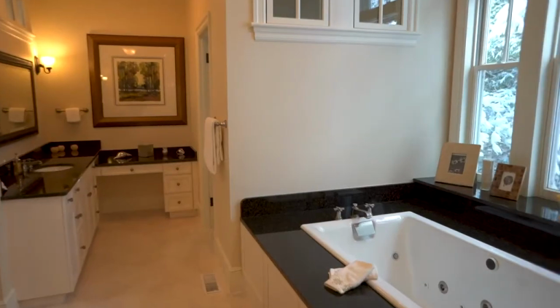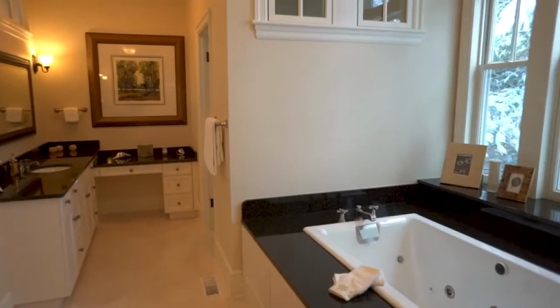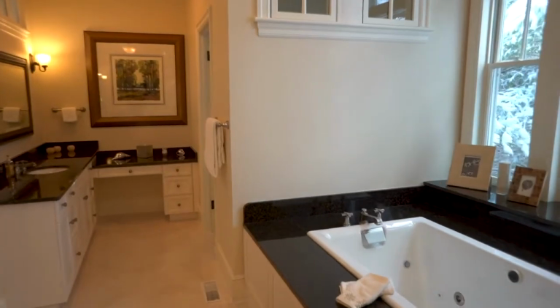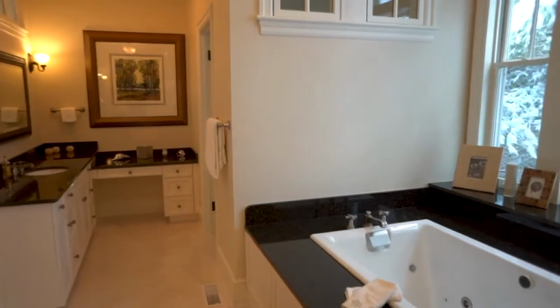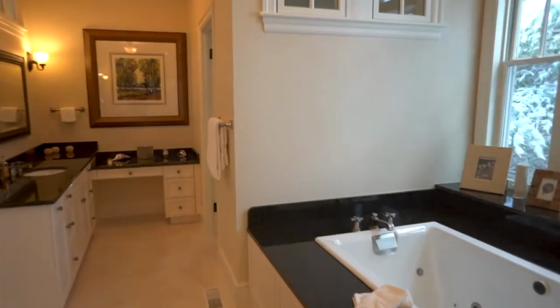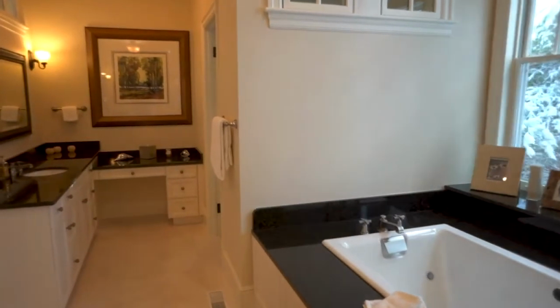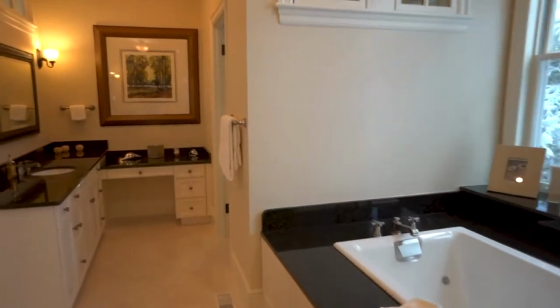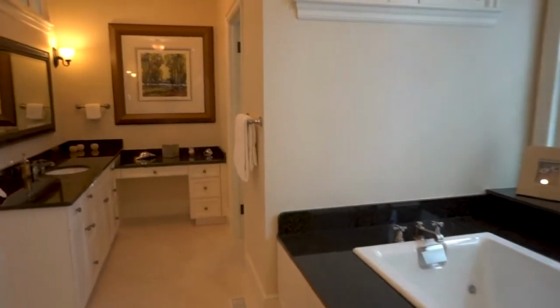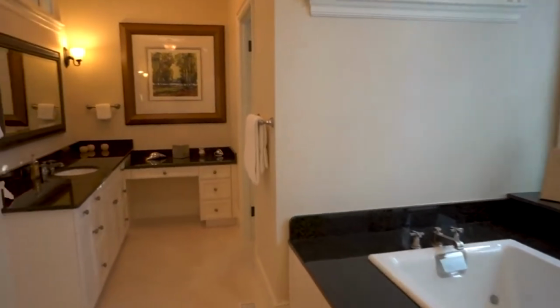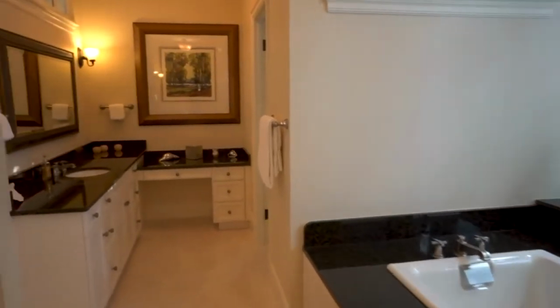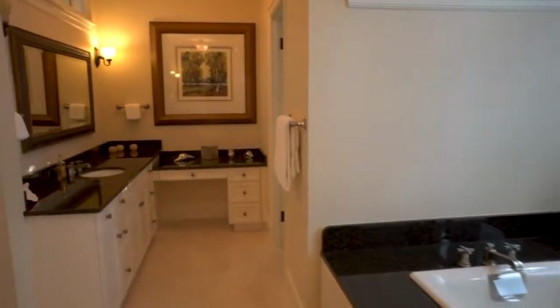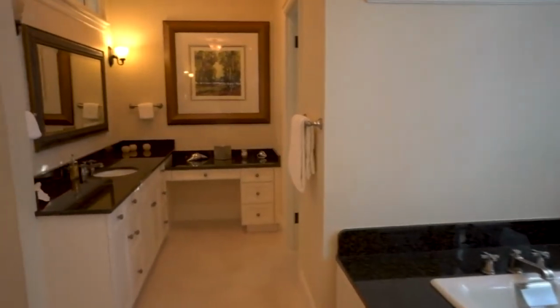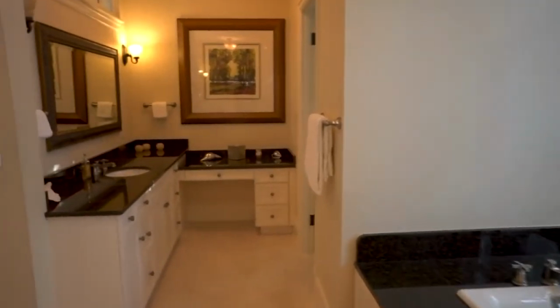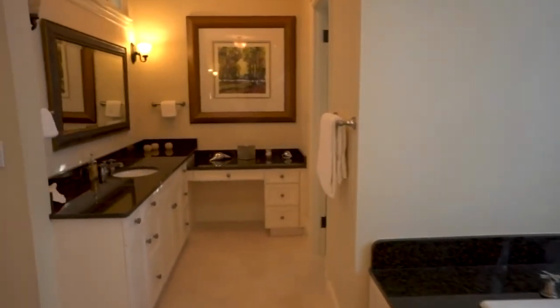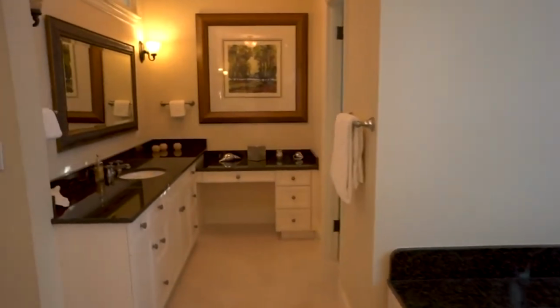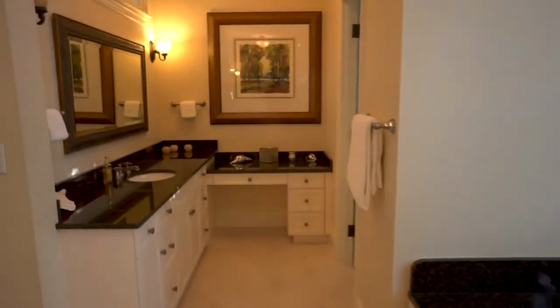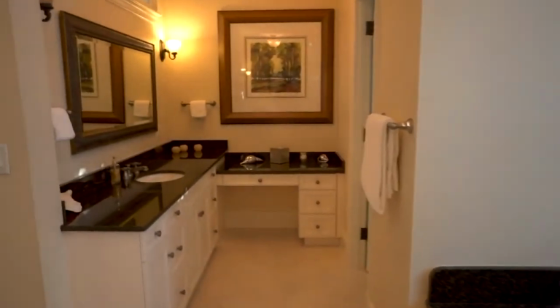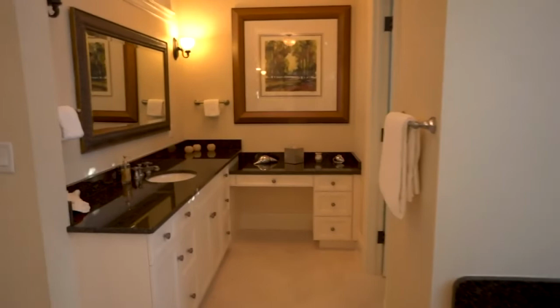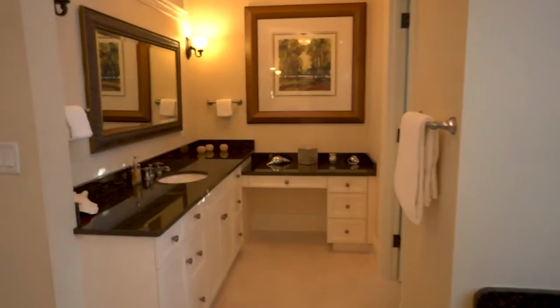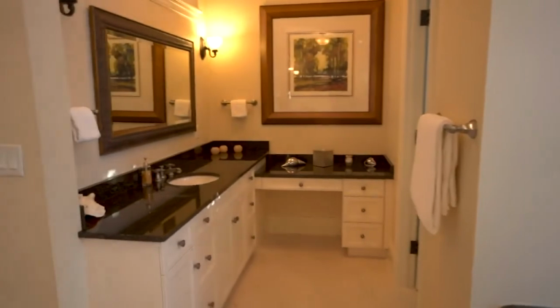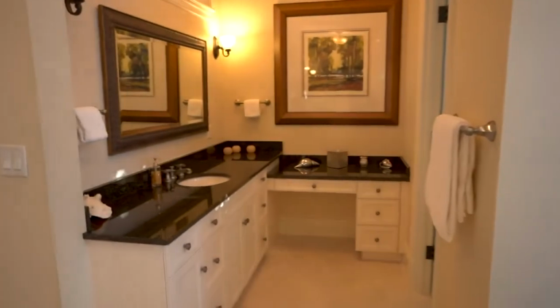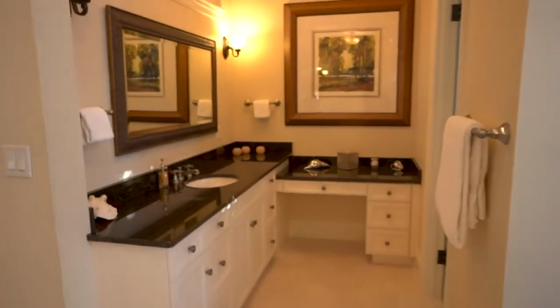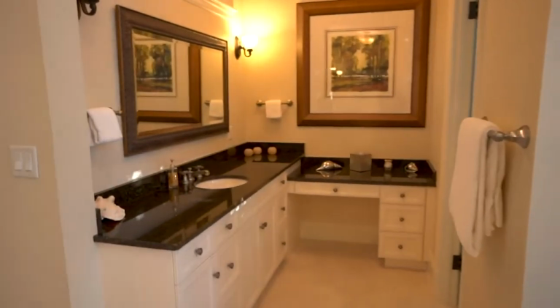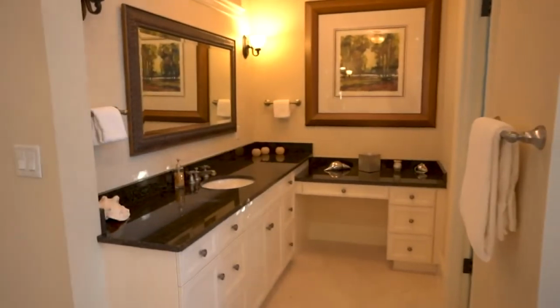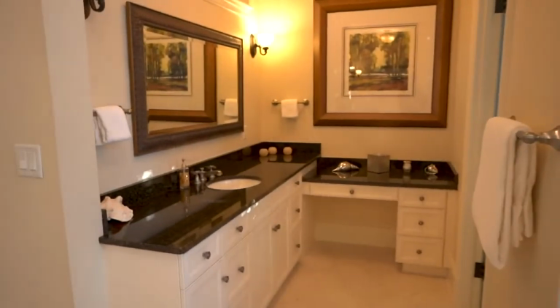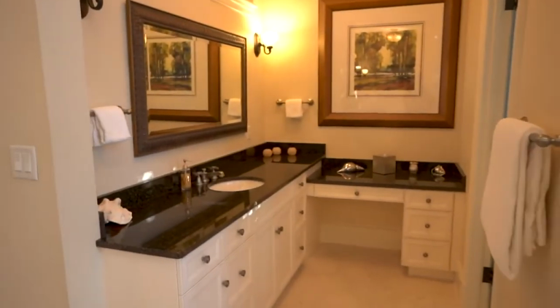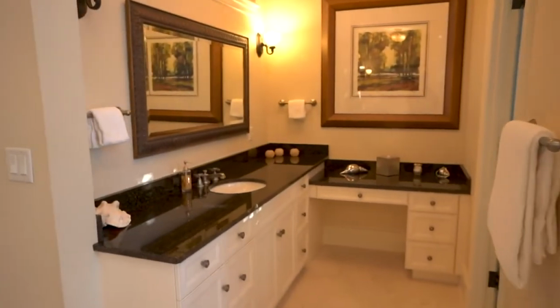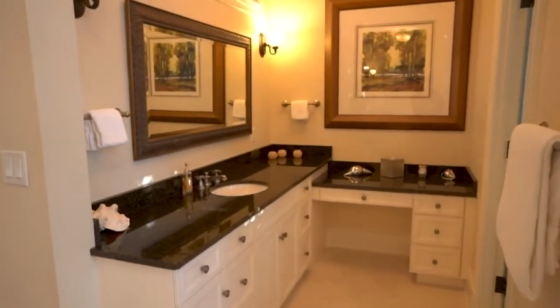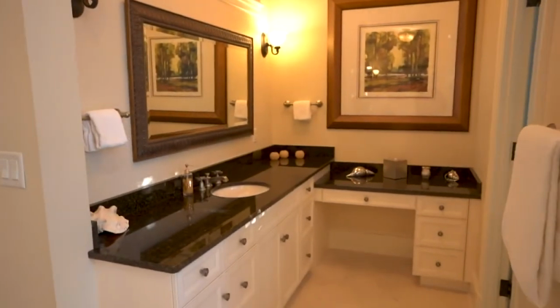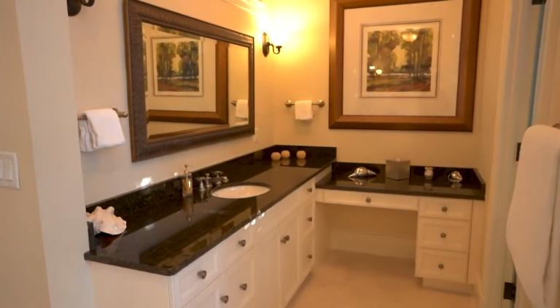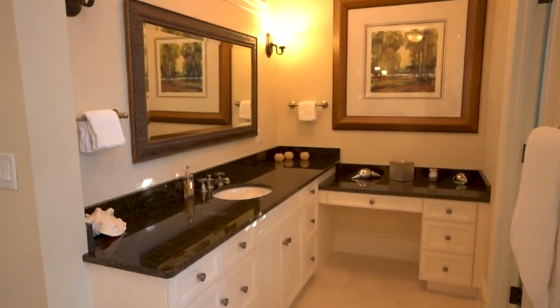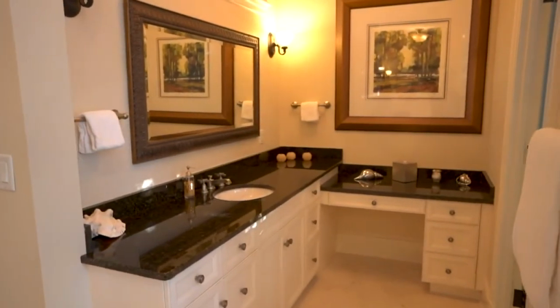It actually has four bedrooms, each with their own bathroom.